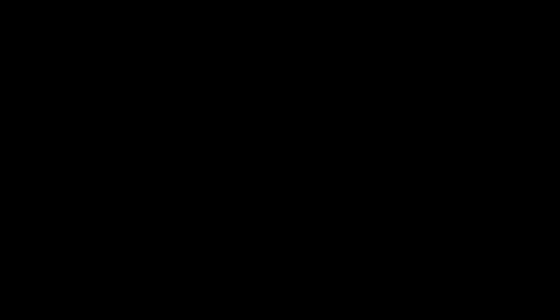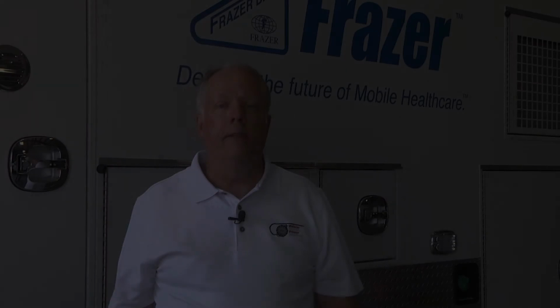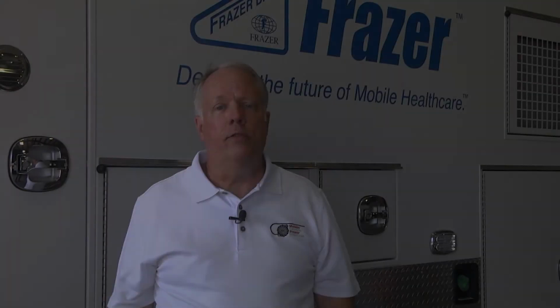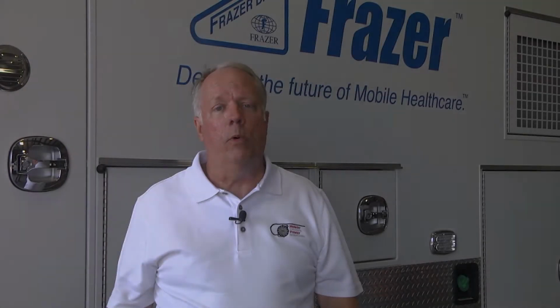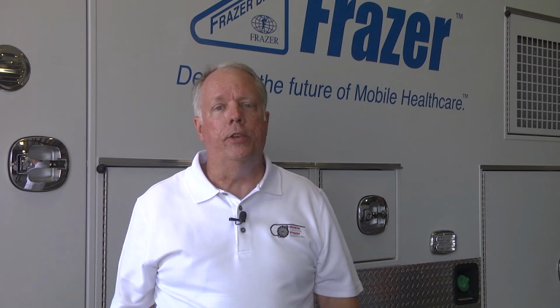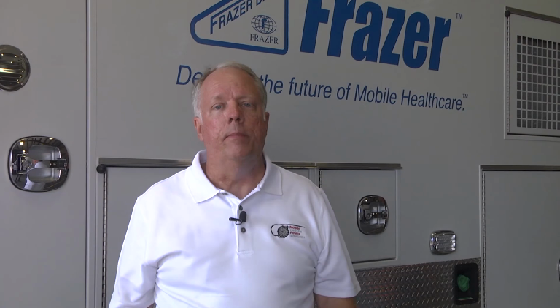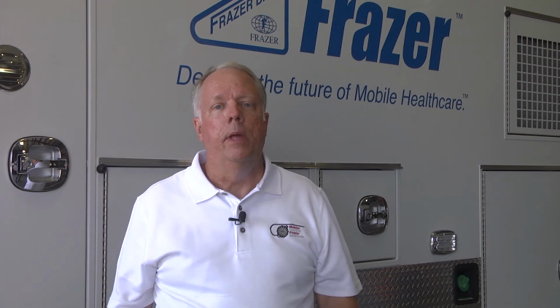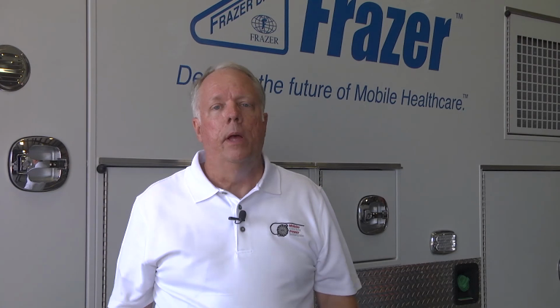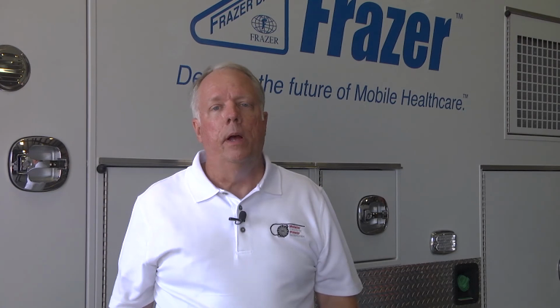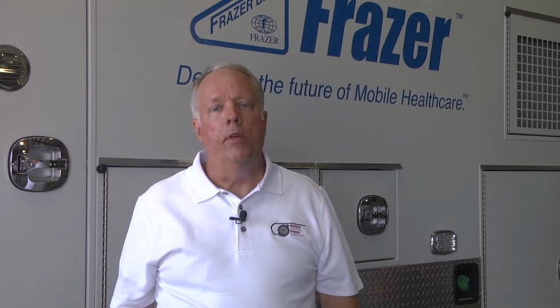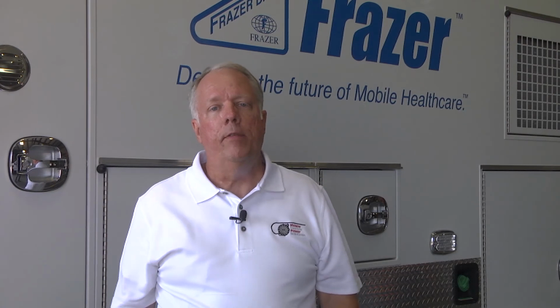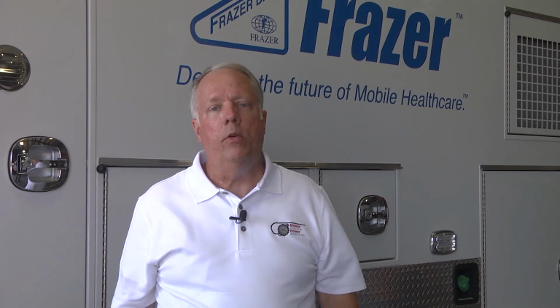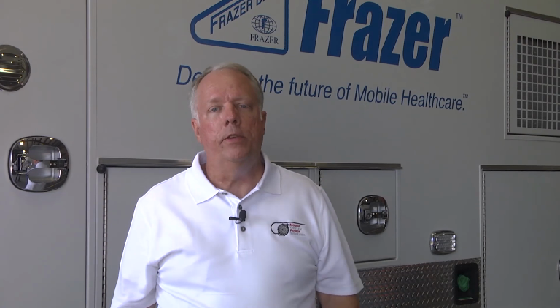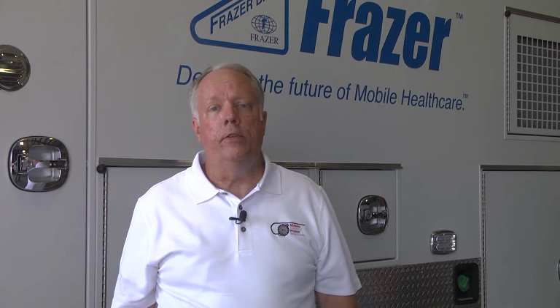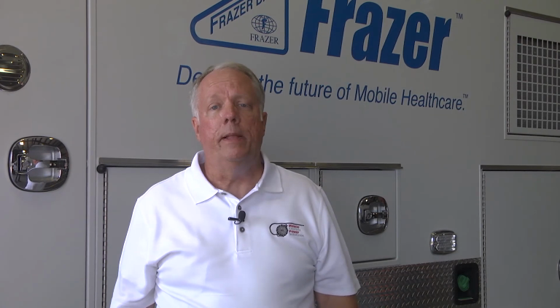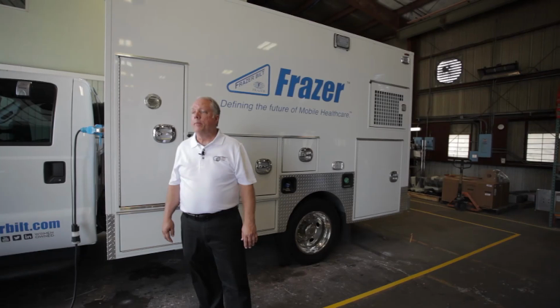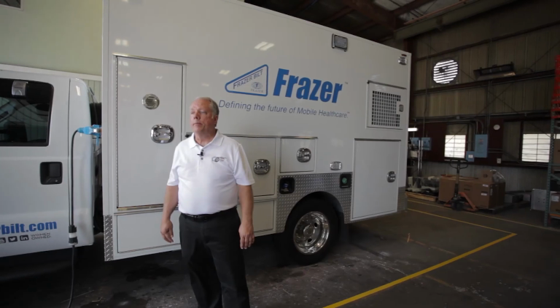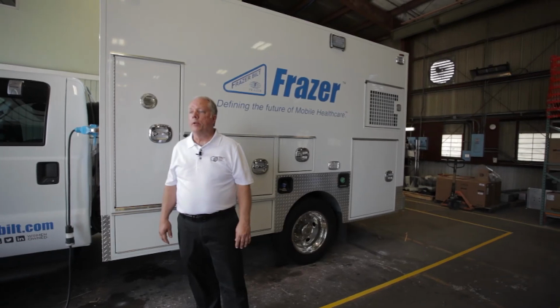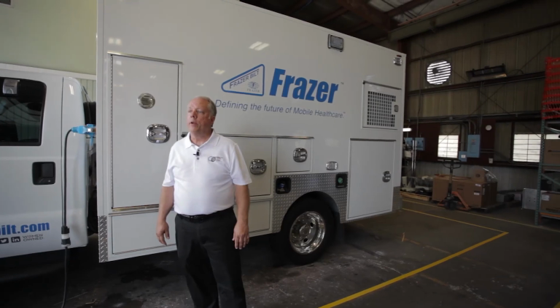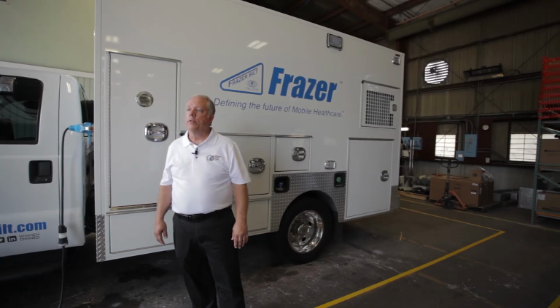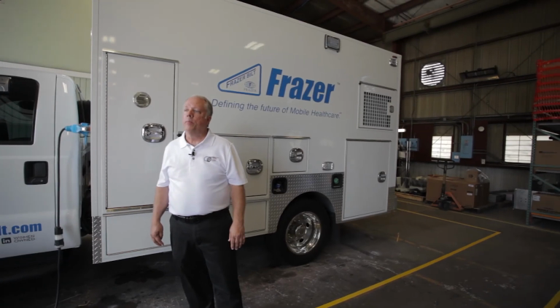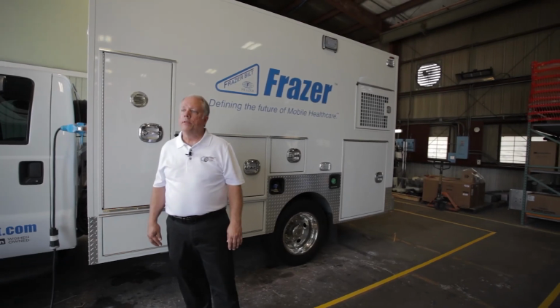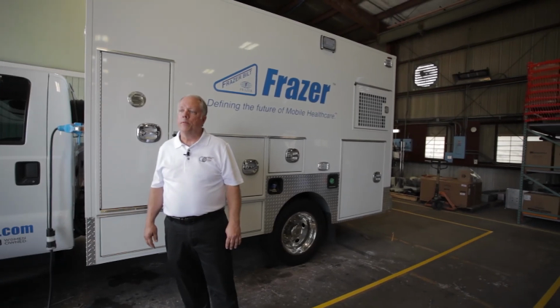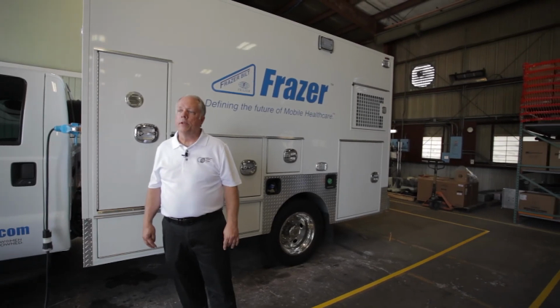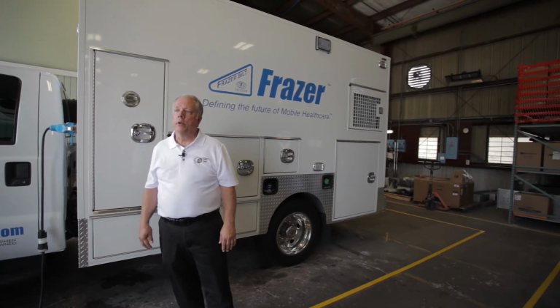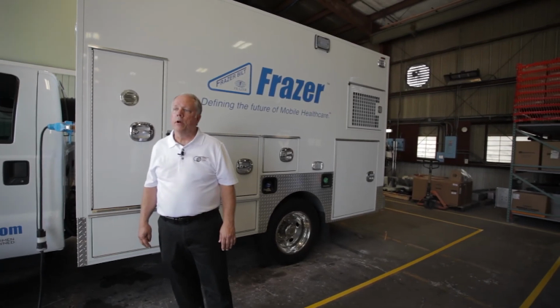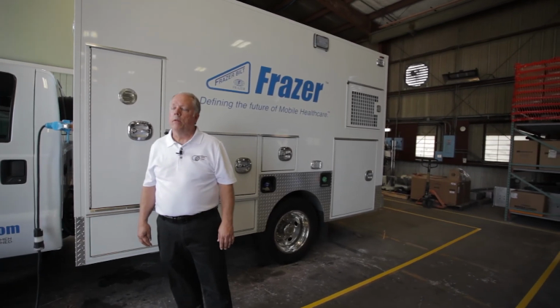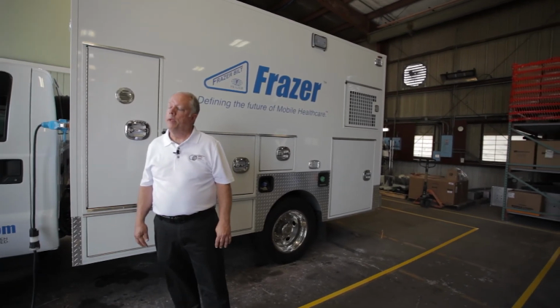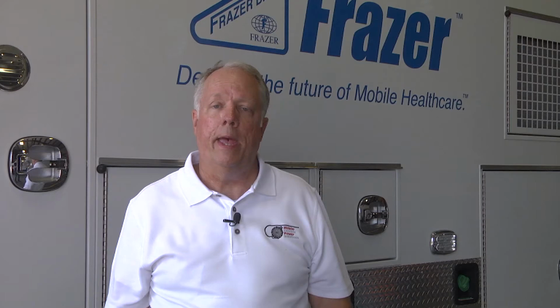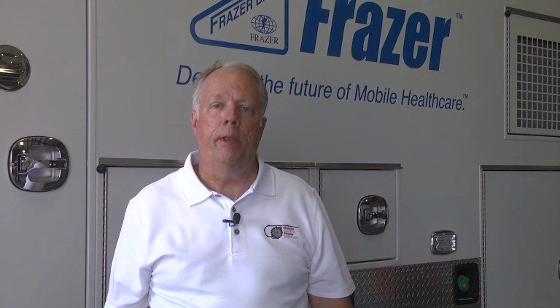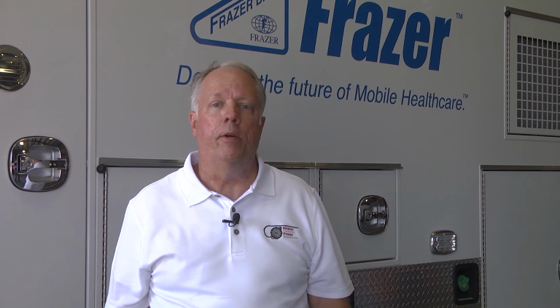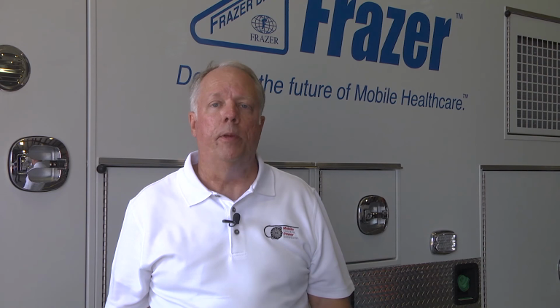Thanks for watching. If you have any questions about the MEPS on a Frasier, please give Frasier a call — they'd be happy to help you.